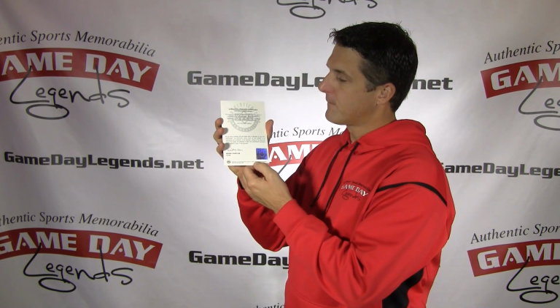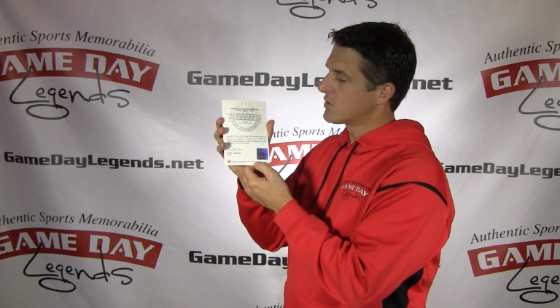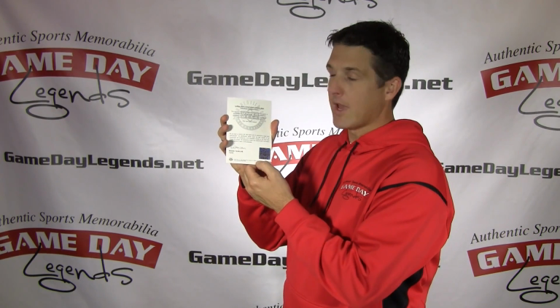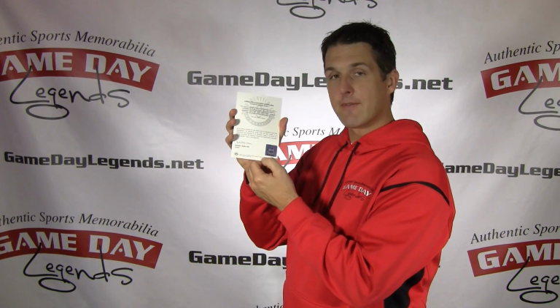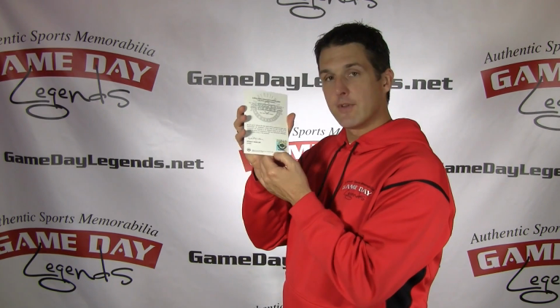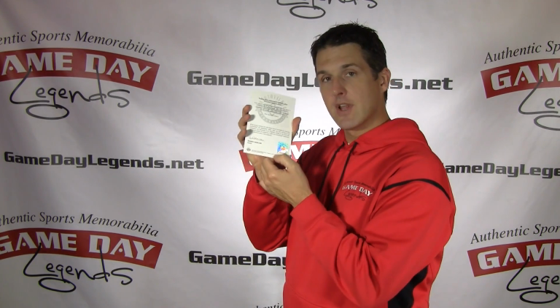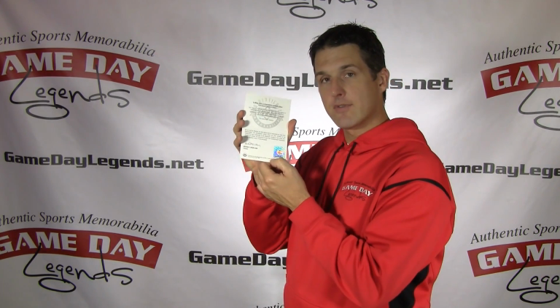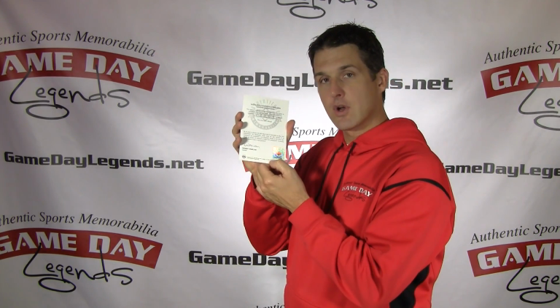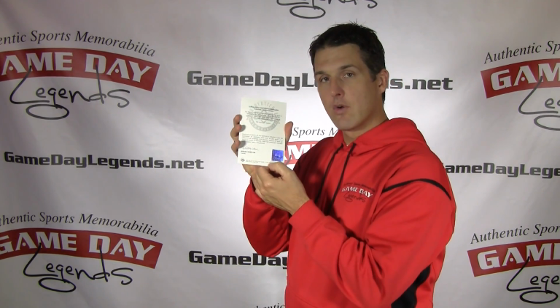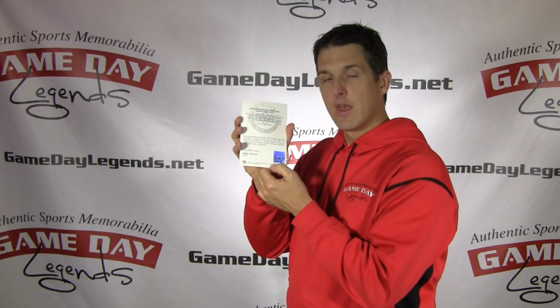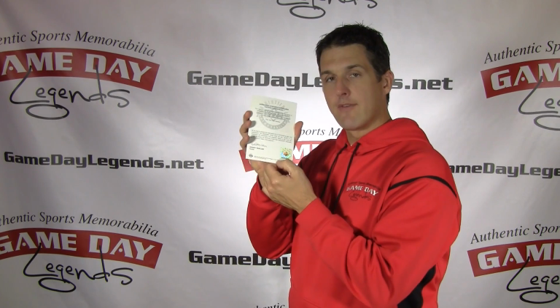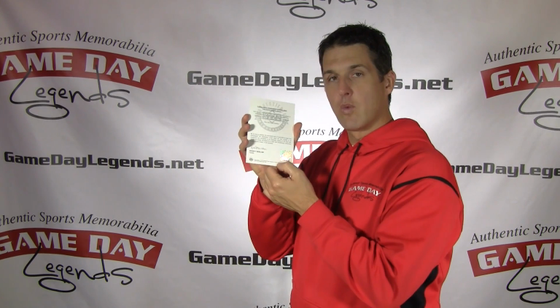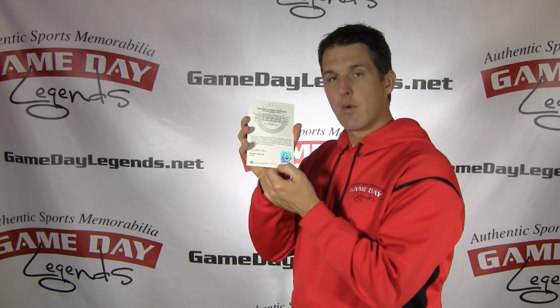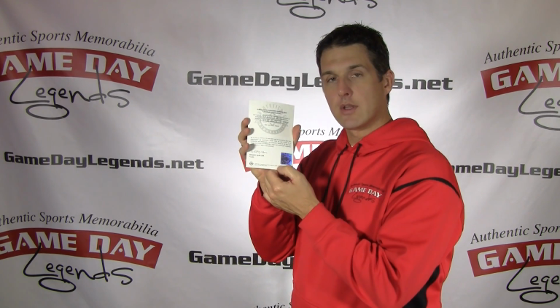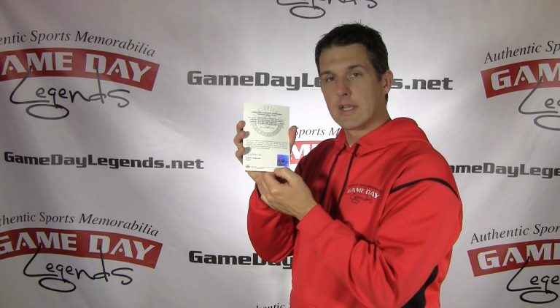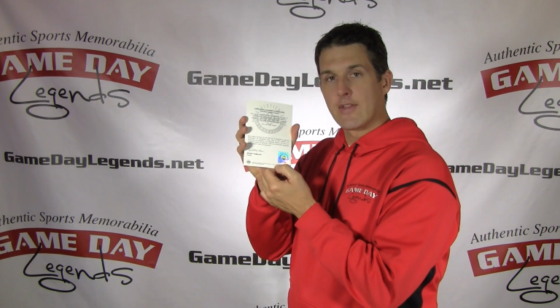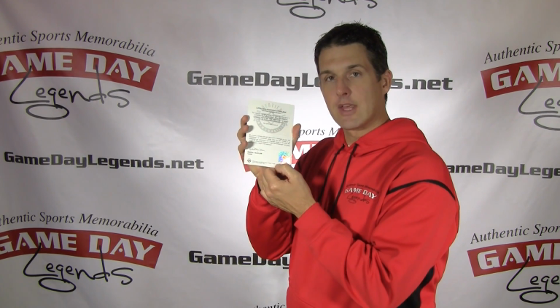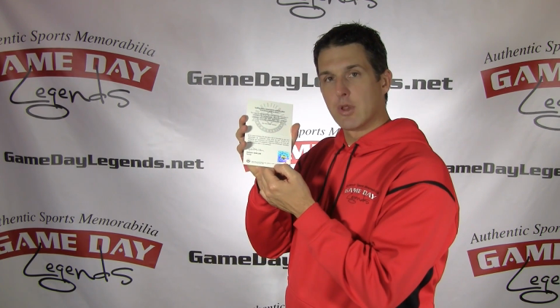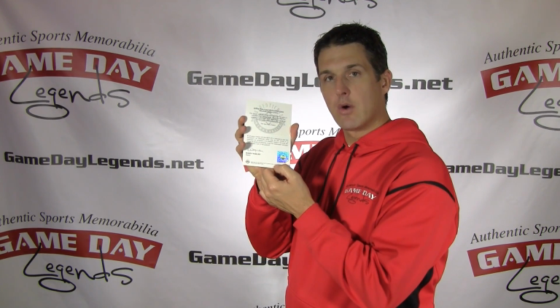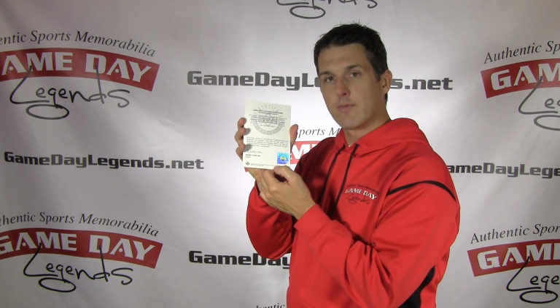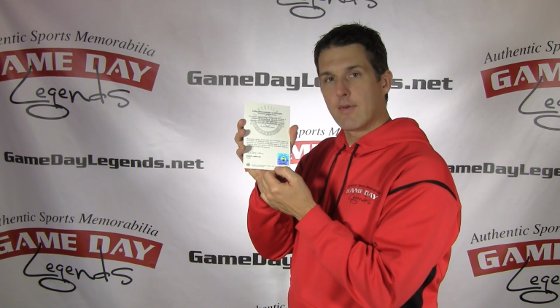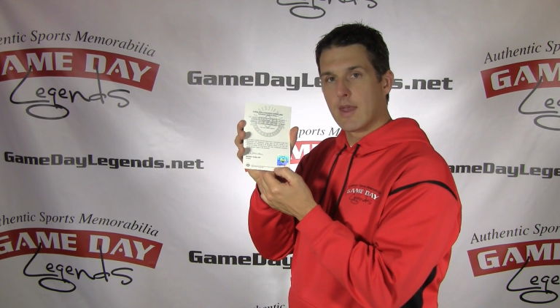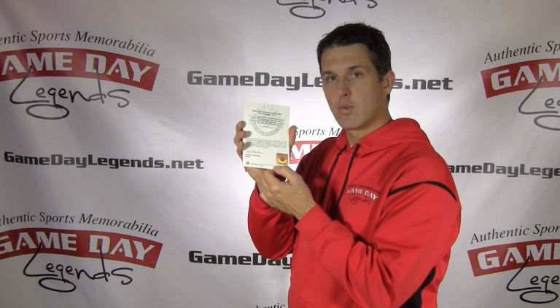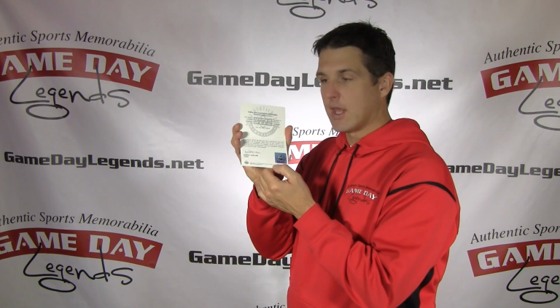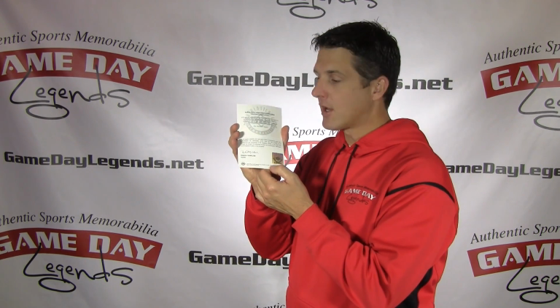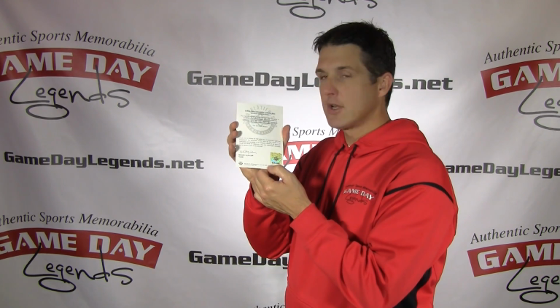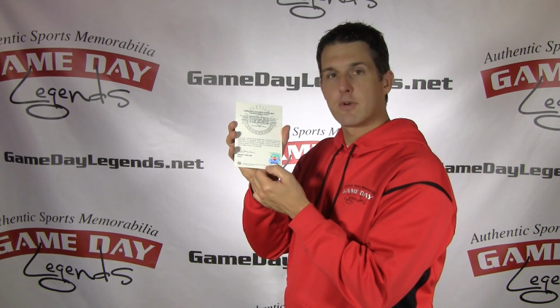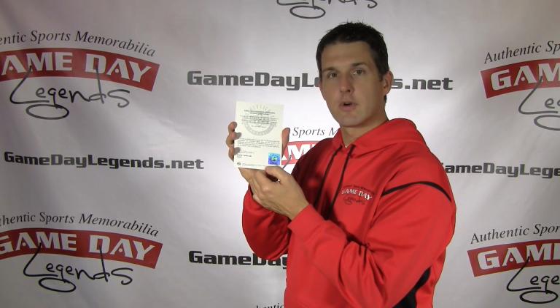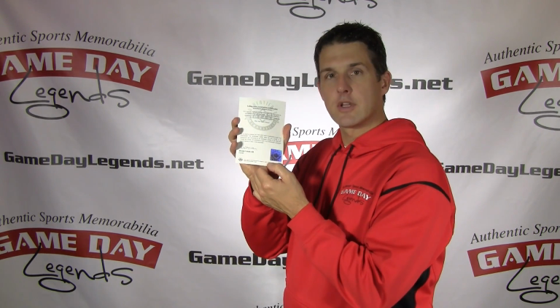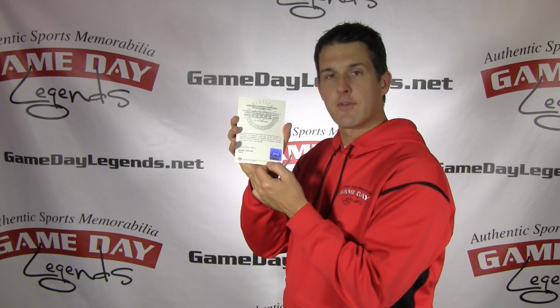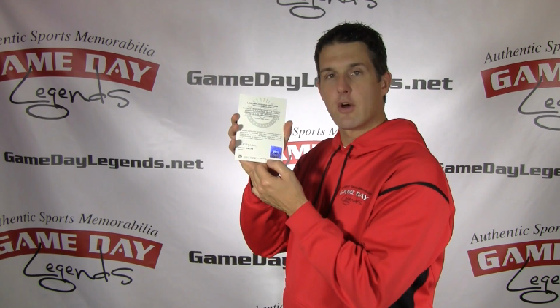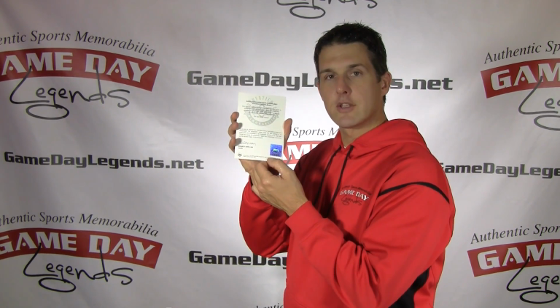There's only a handful of these left, so if you want one, click on the link below and we'll get it out to you in time for the holidays.